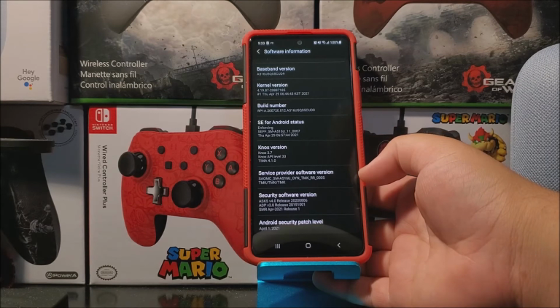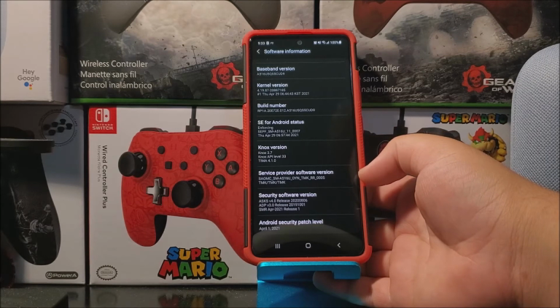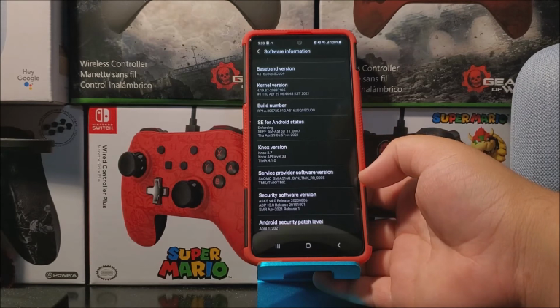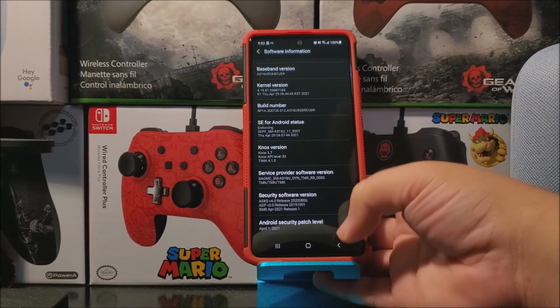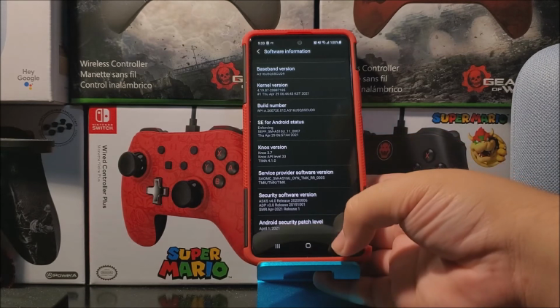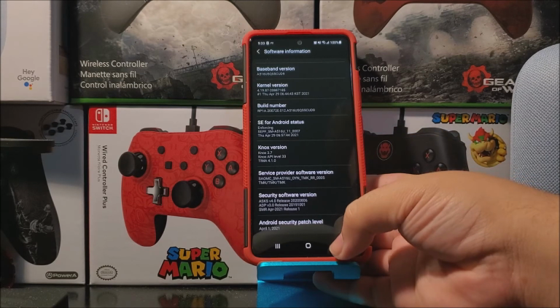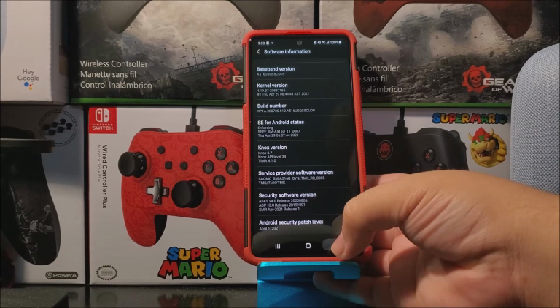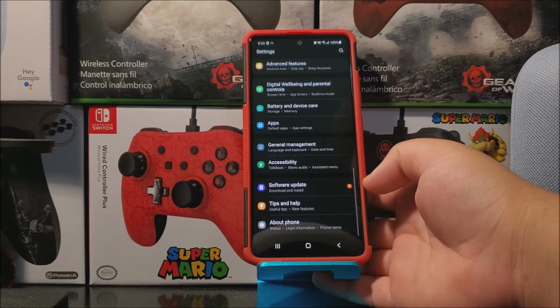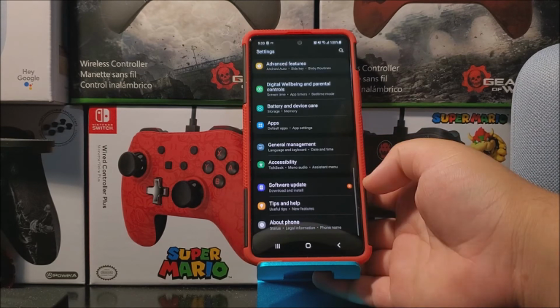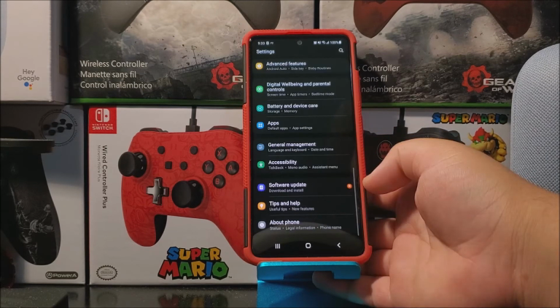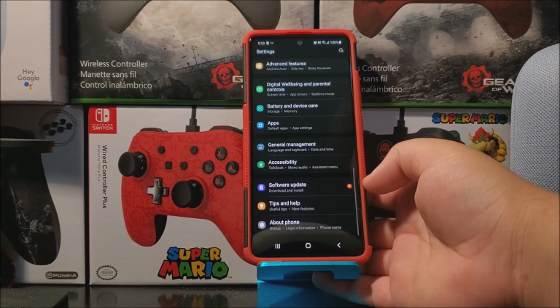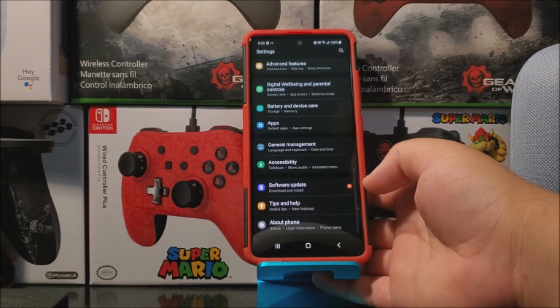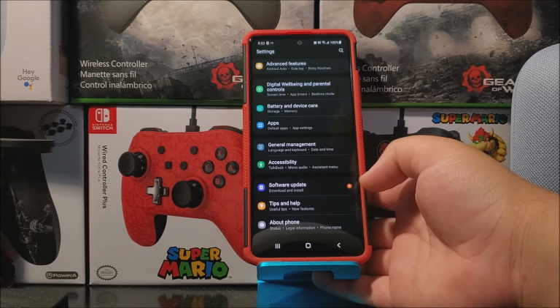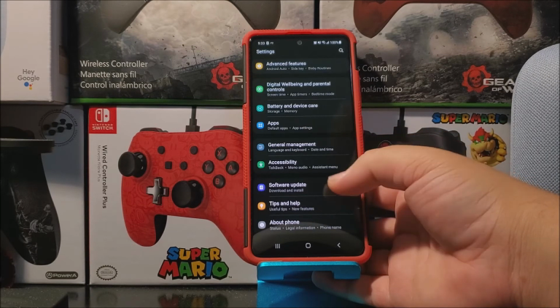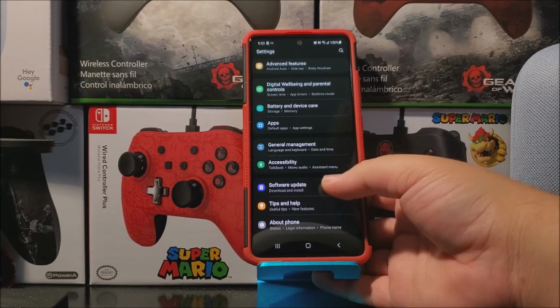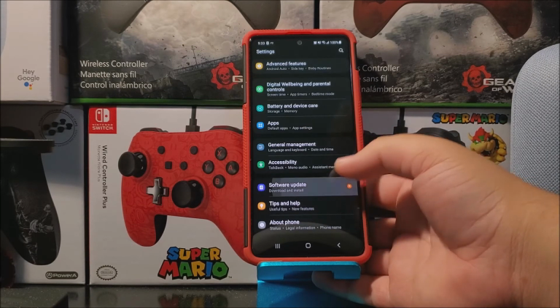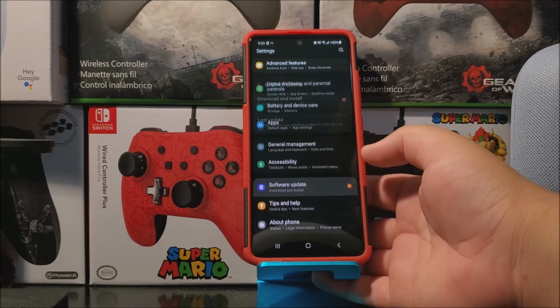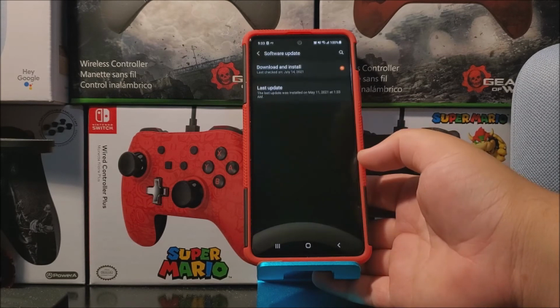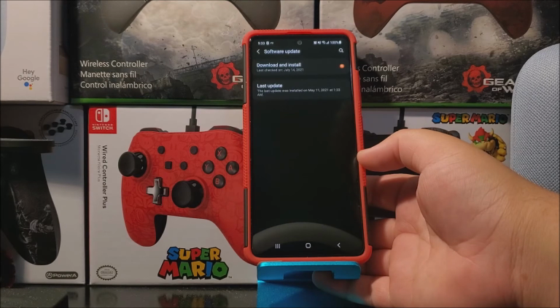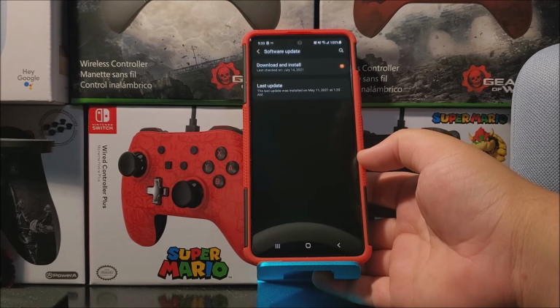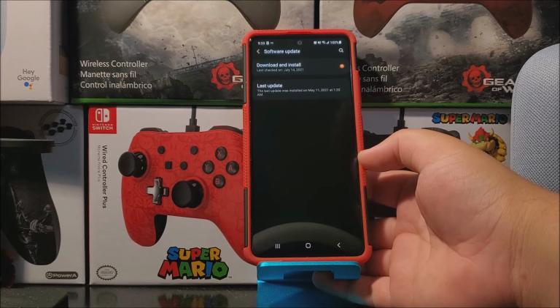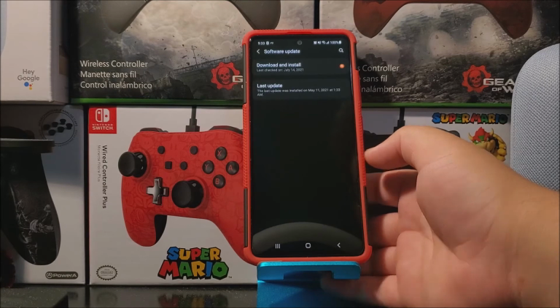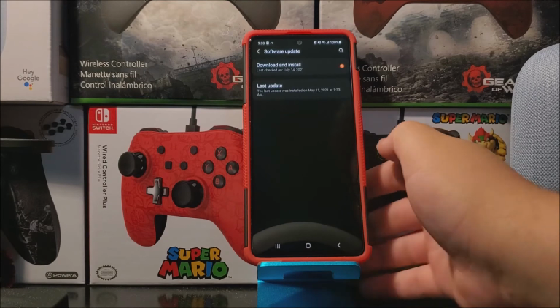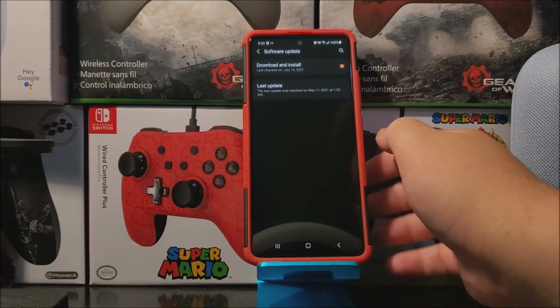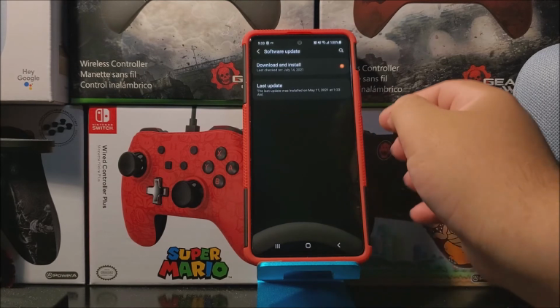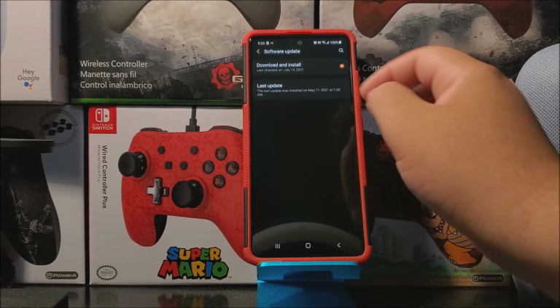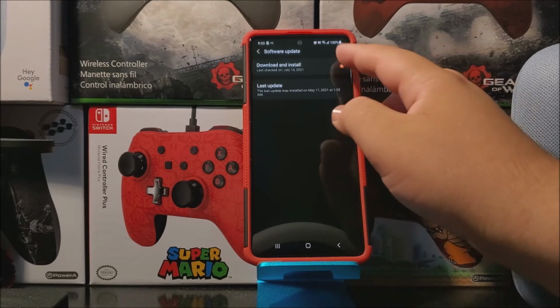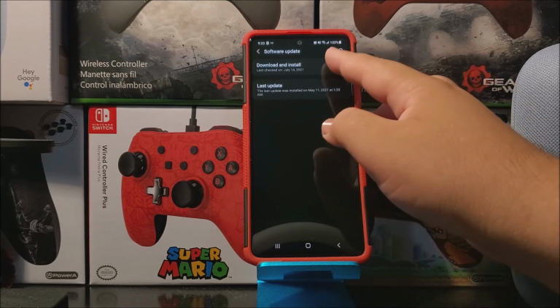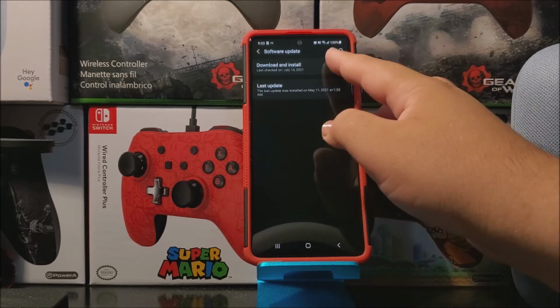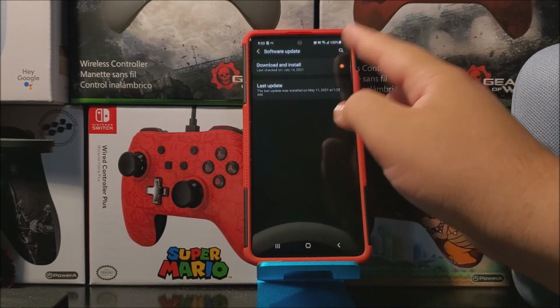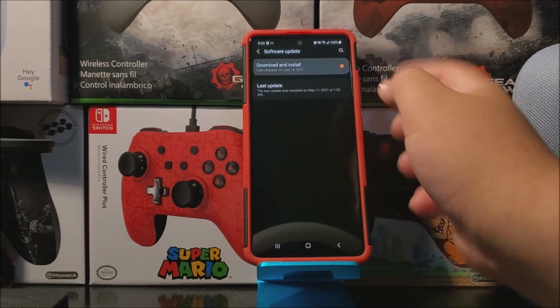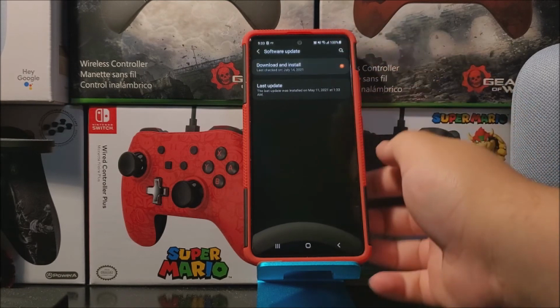So now let's go back, tap where it says Software Update, tap where it says Download and Install, then you're going to check for update.